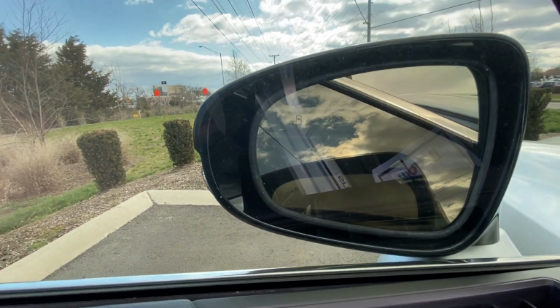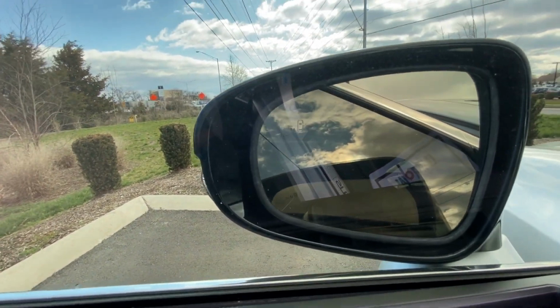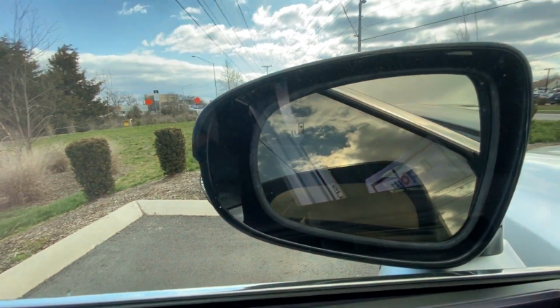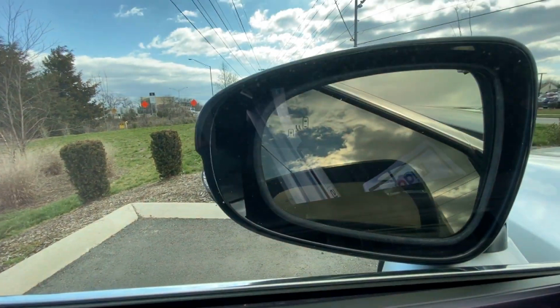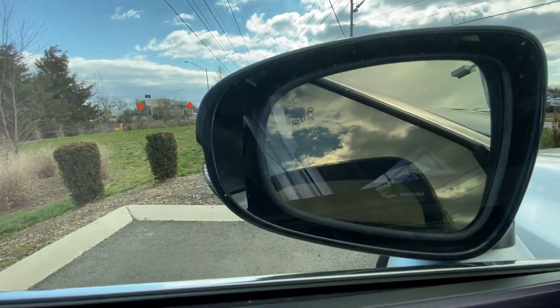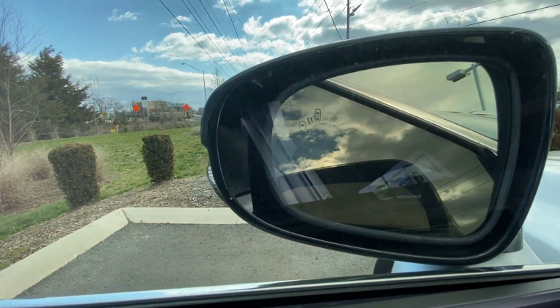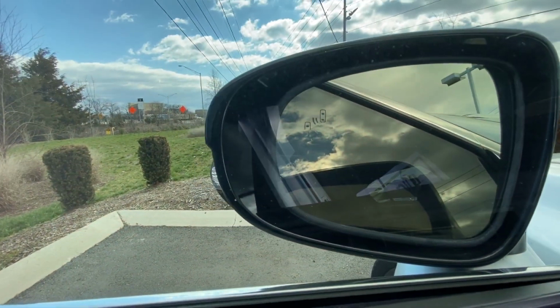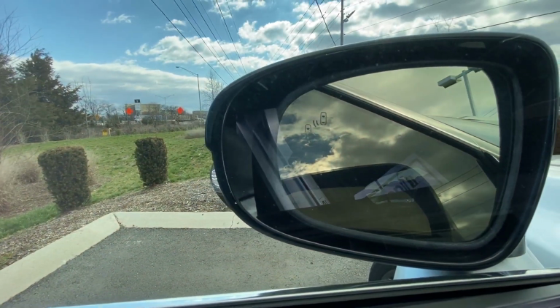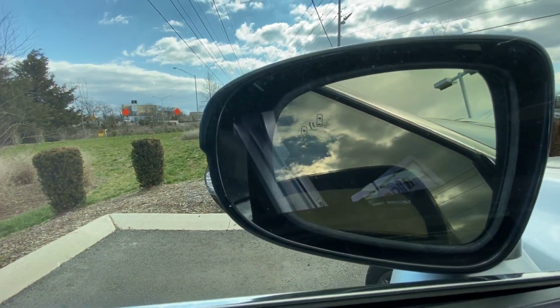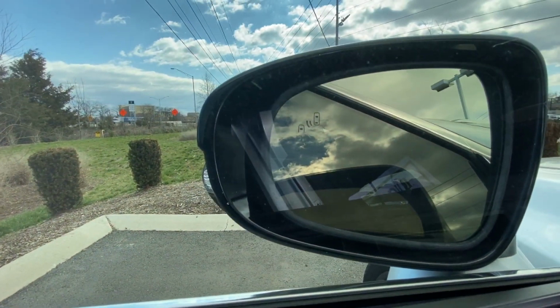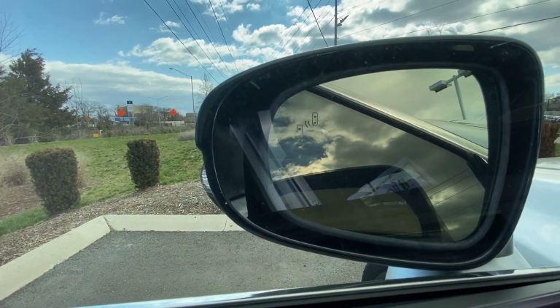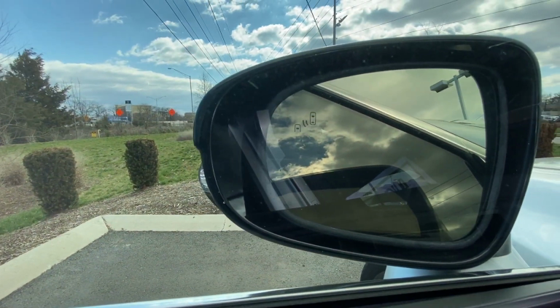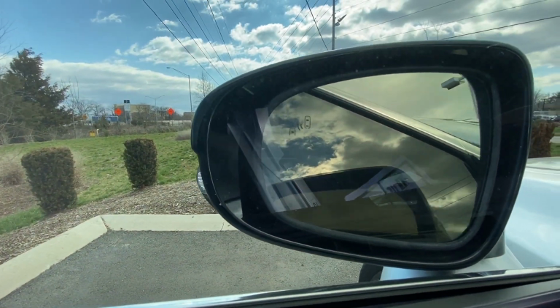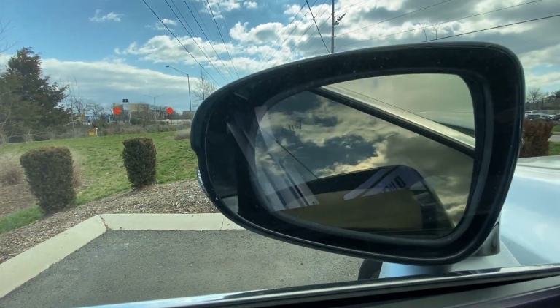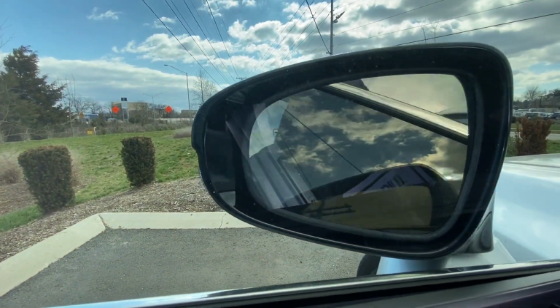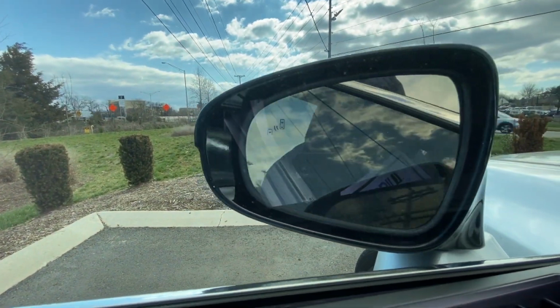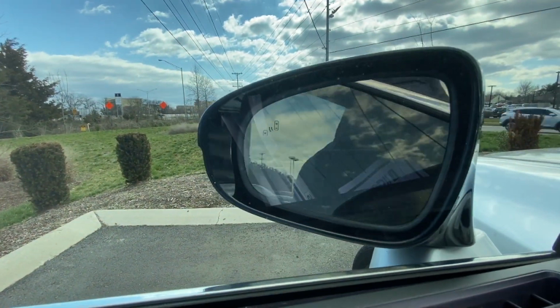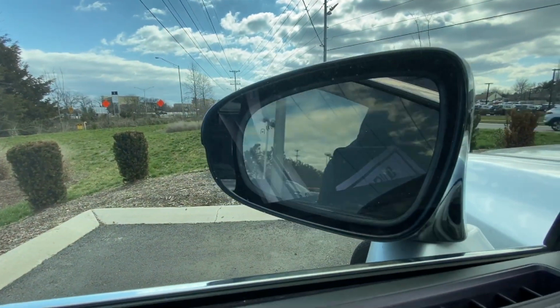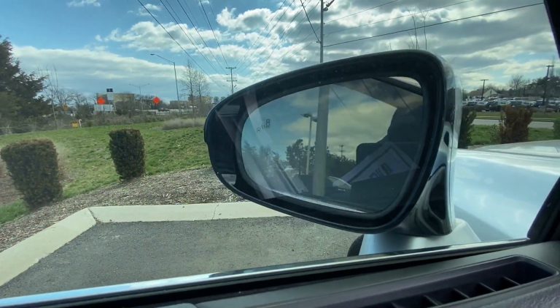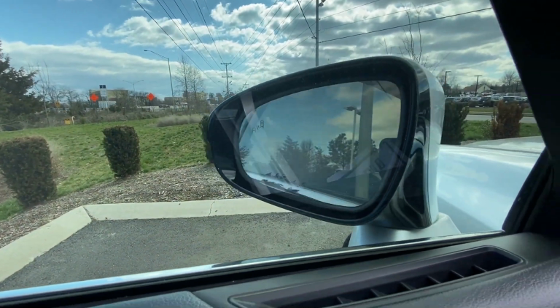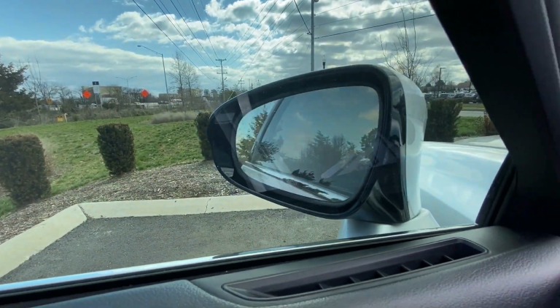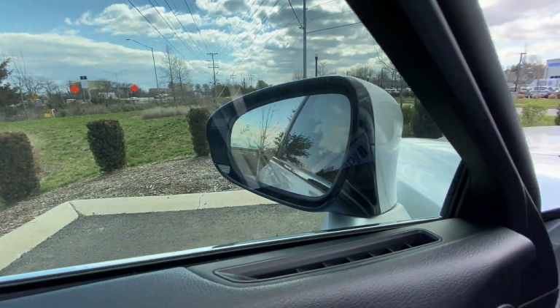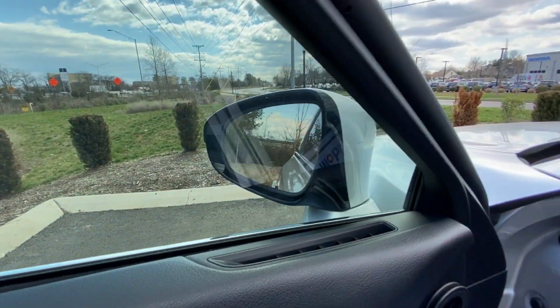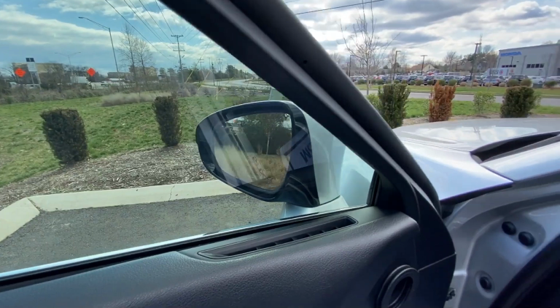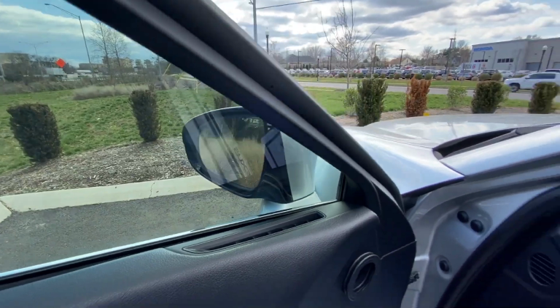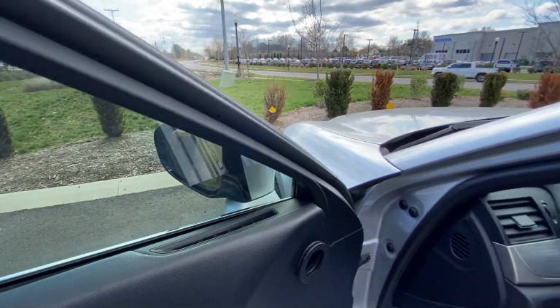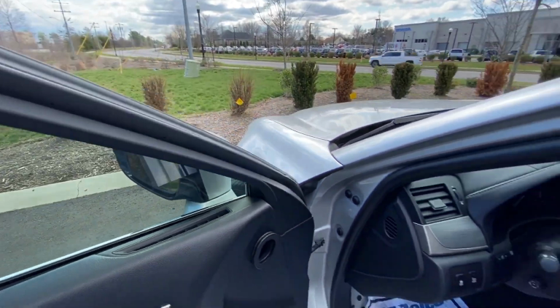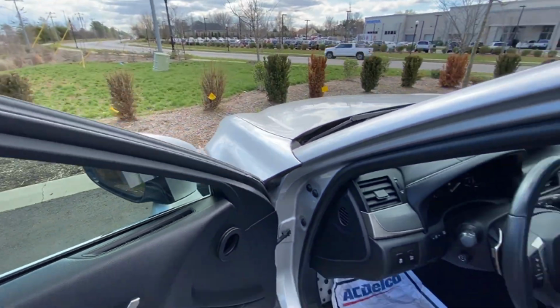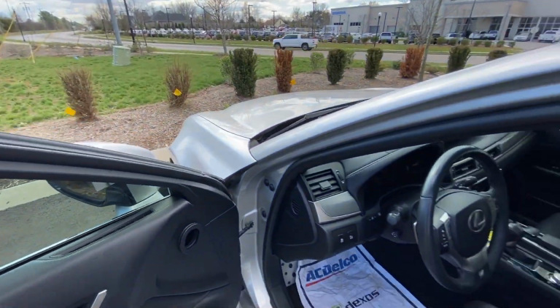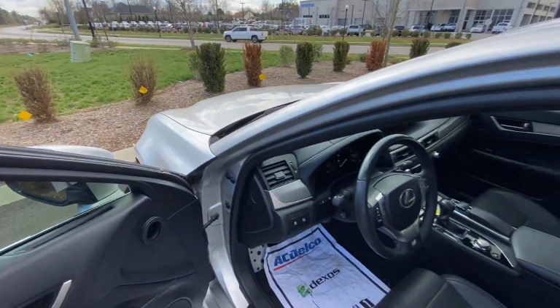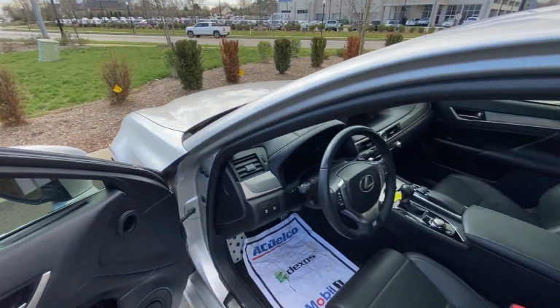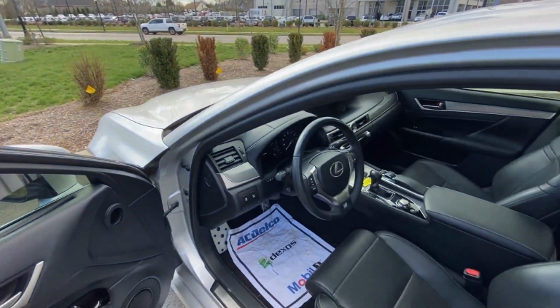You've also got blind spot detection — we'll get back to that here shortly.